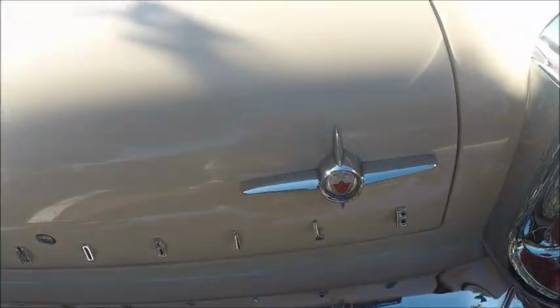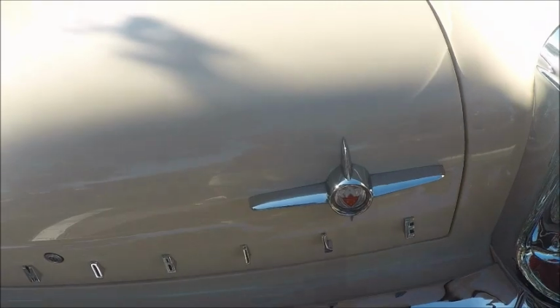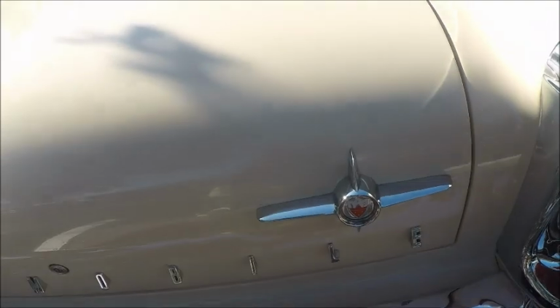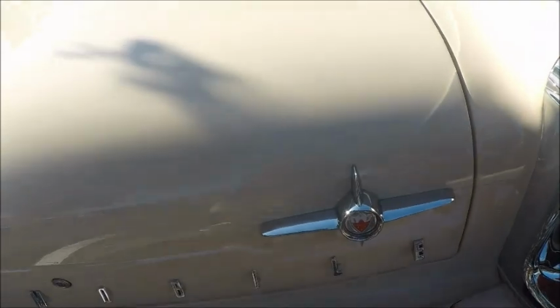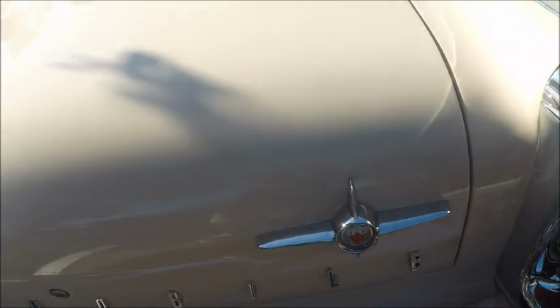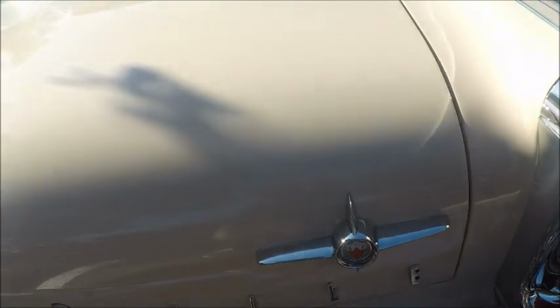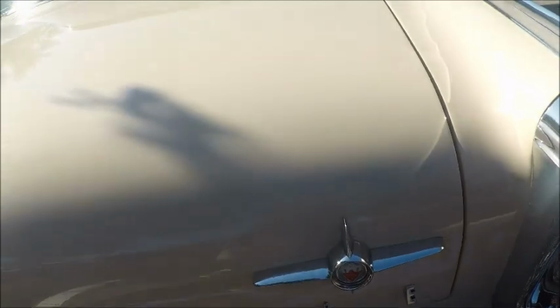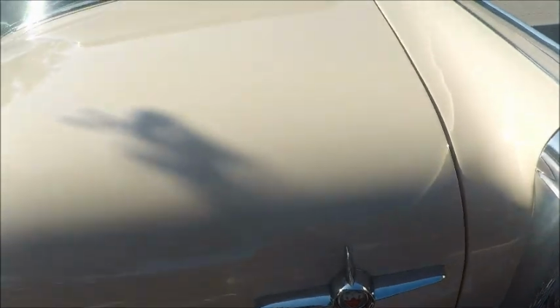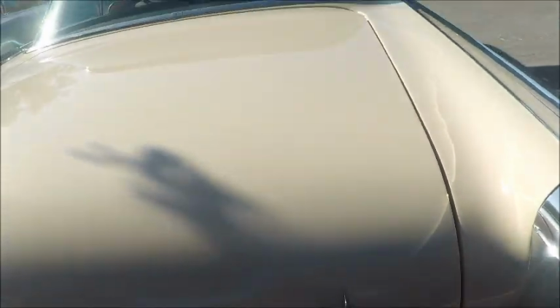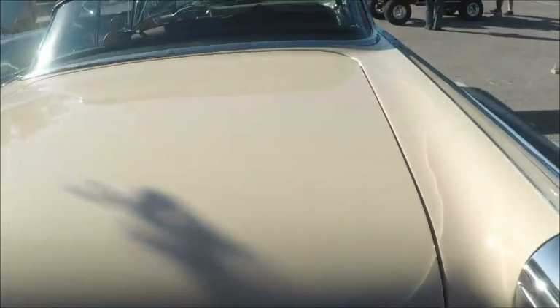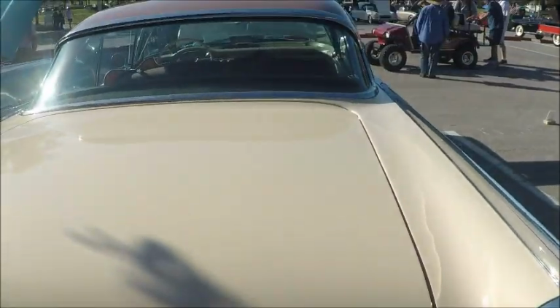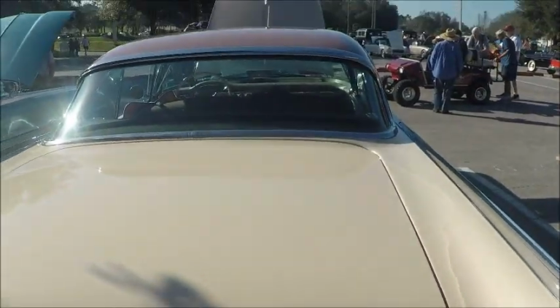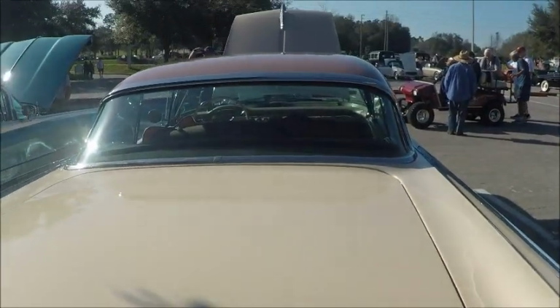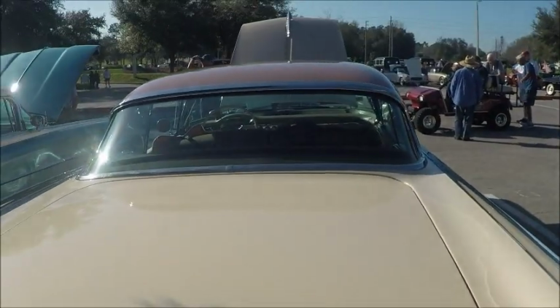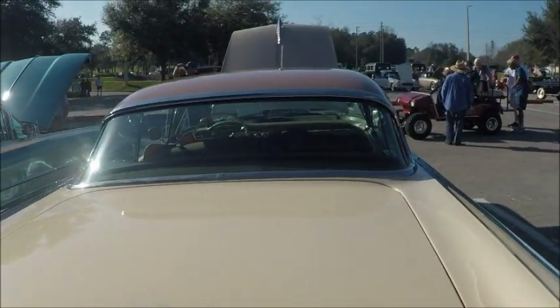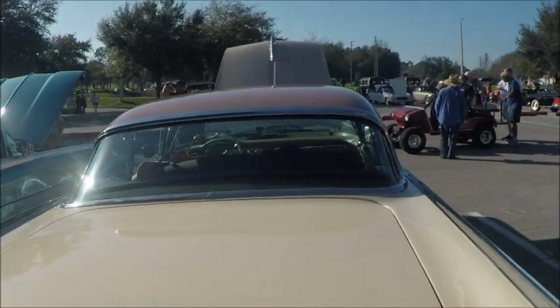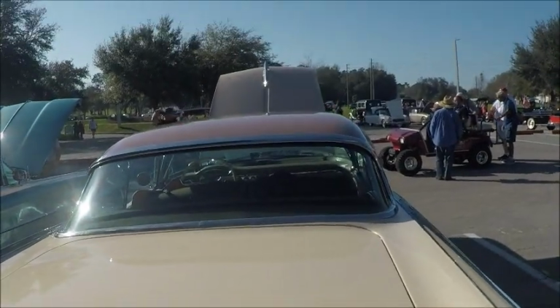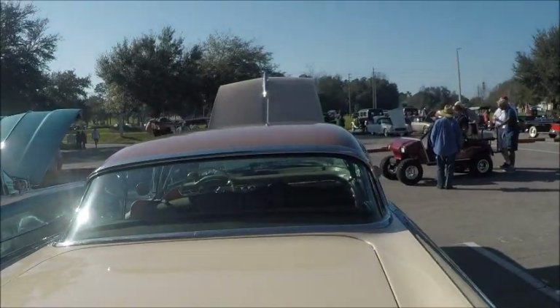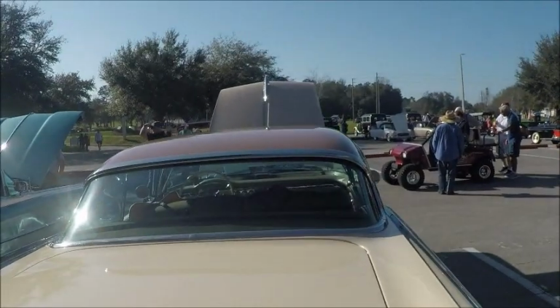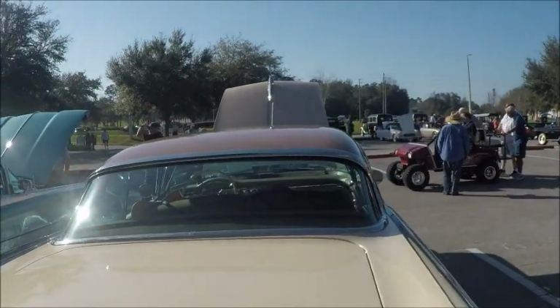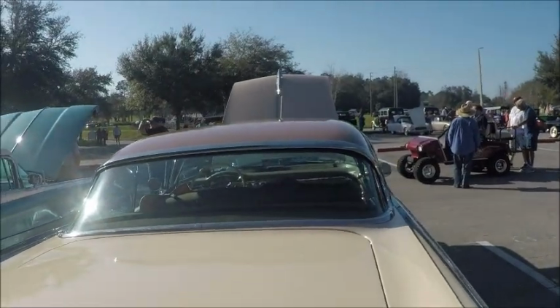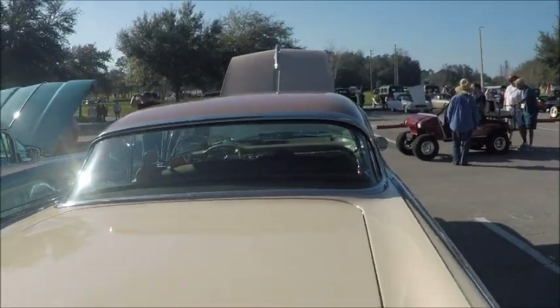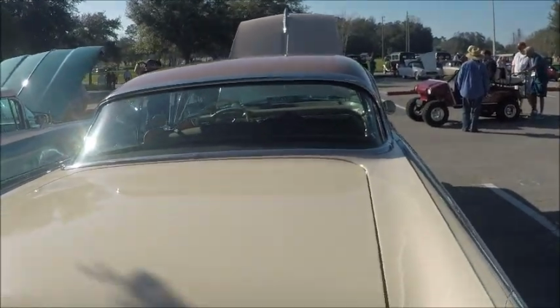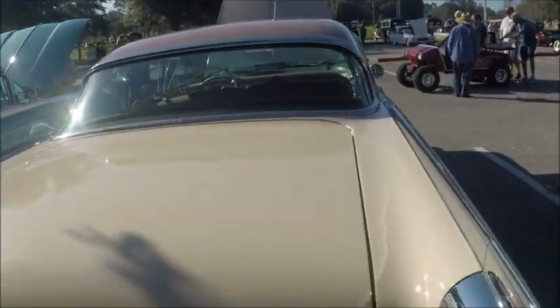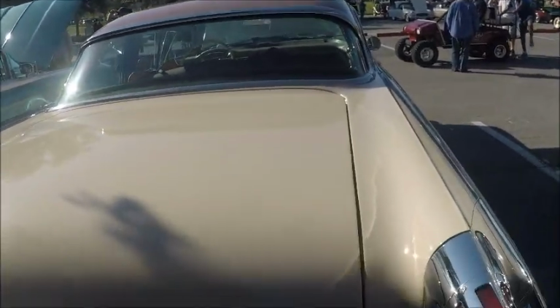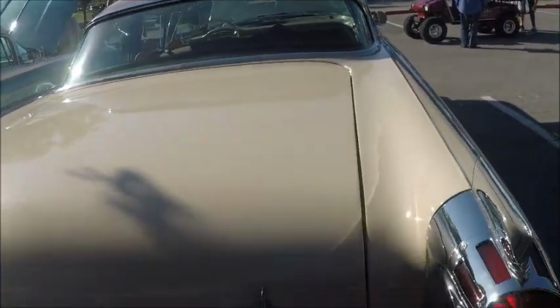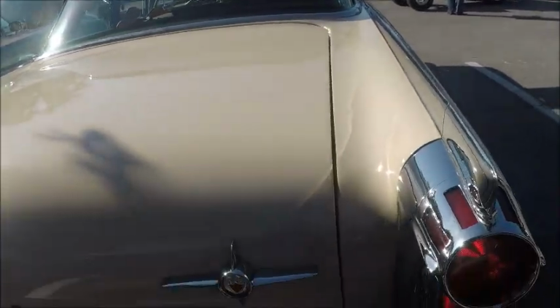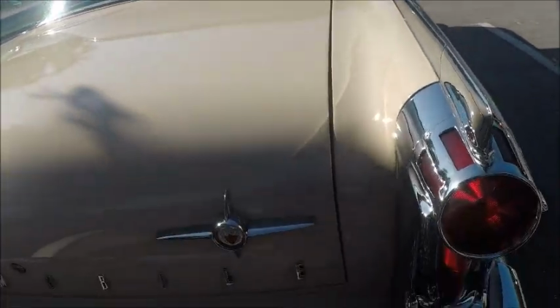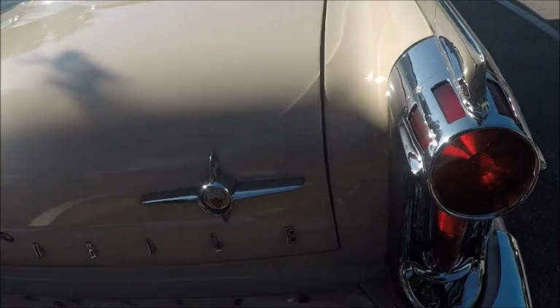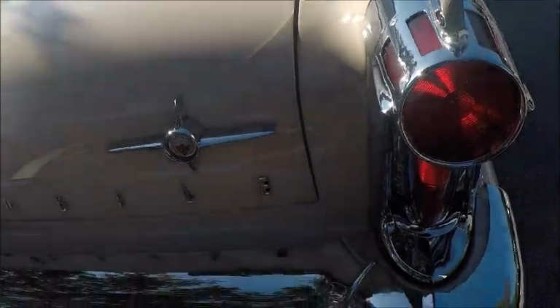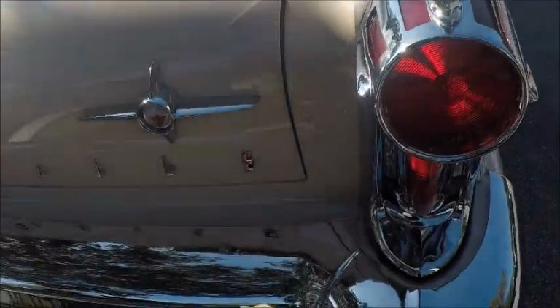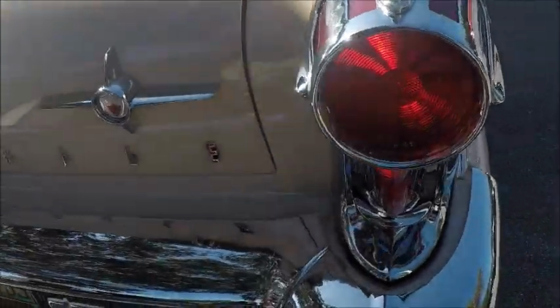Now that's a big trunk — too bad it's not open to get an idea of the capacity, but it's a big car.